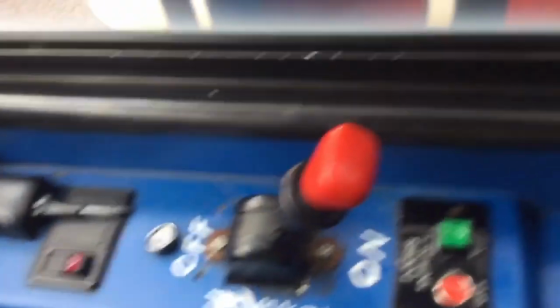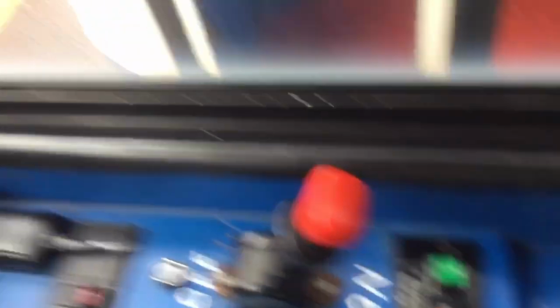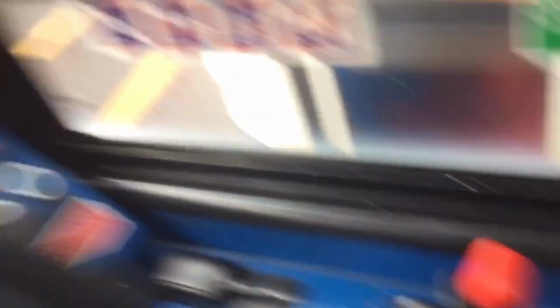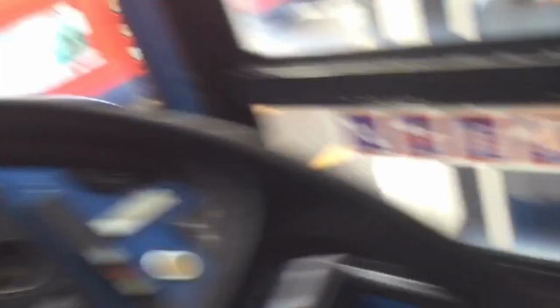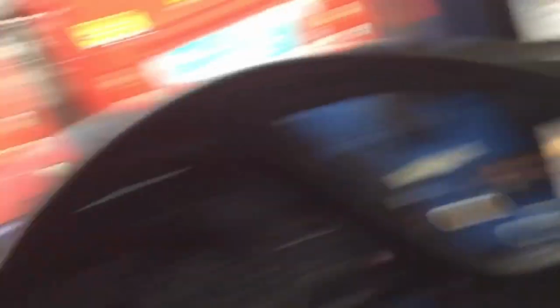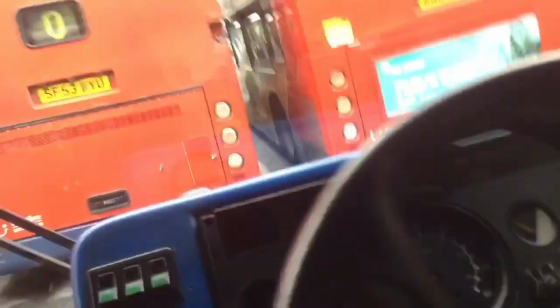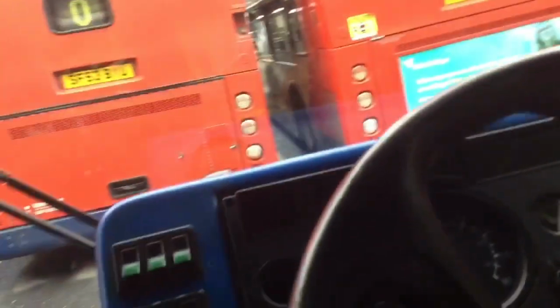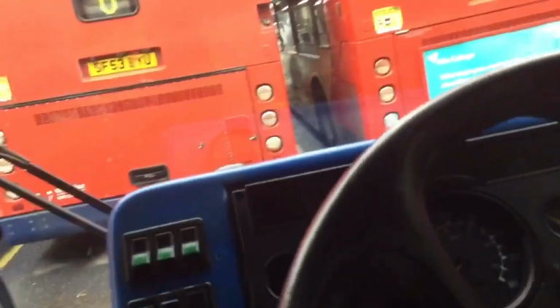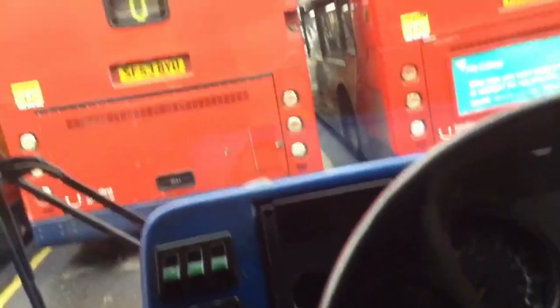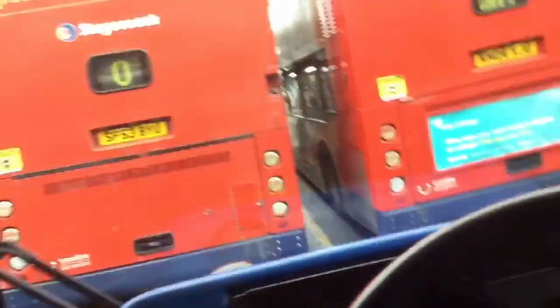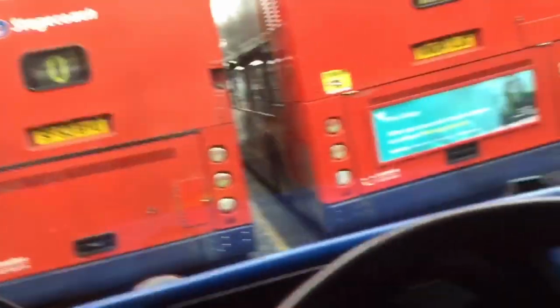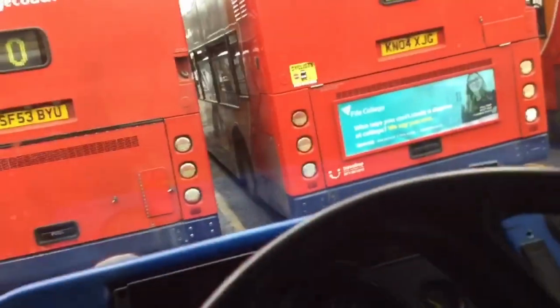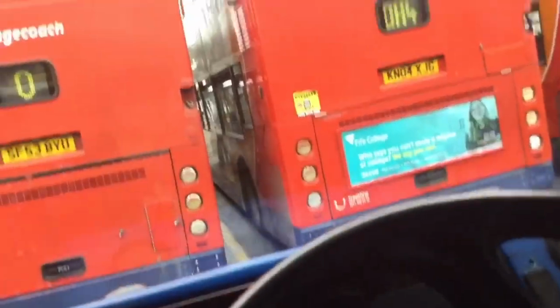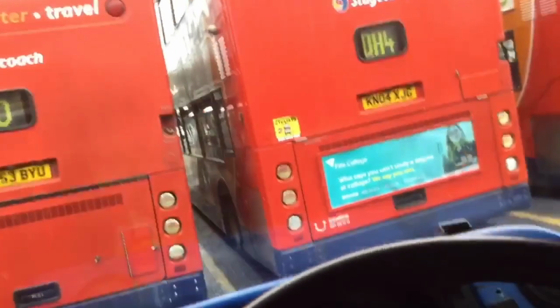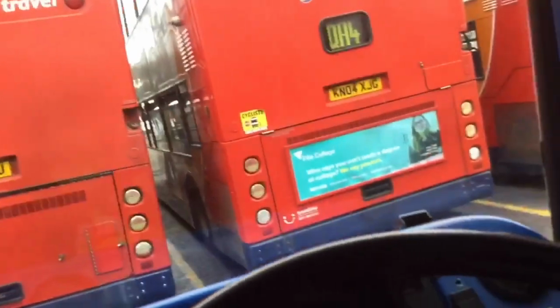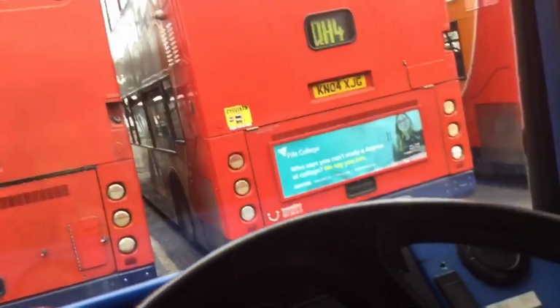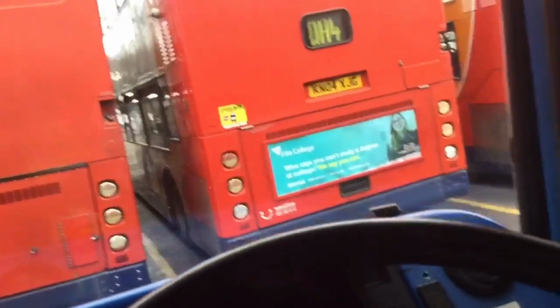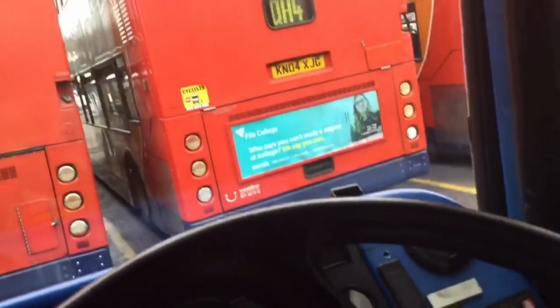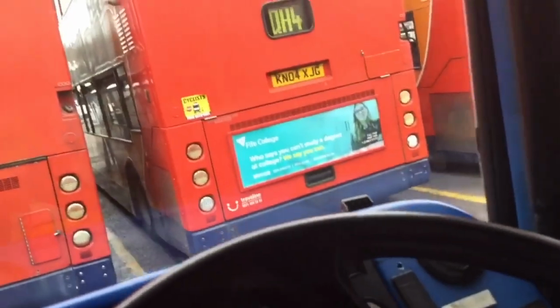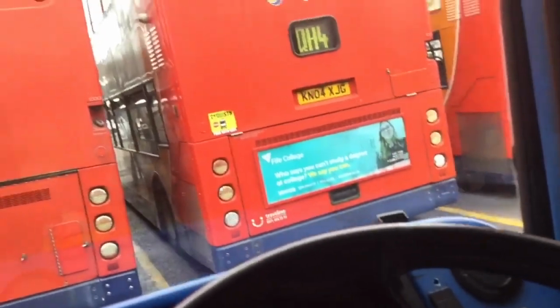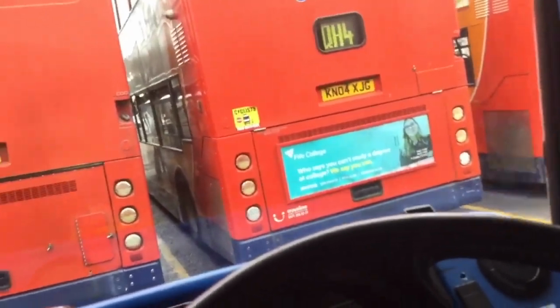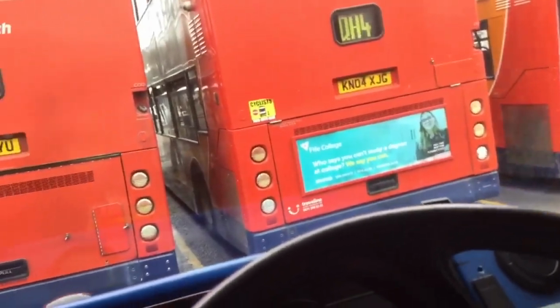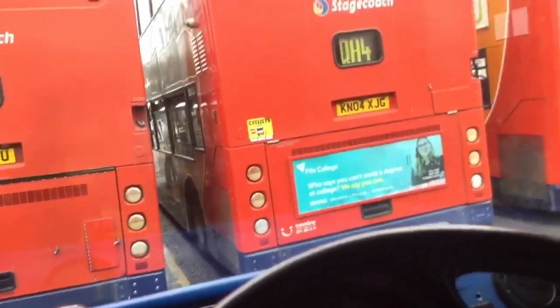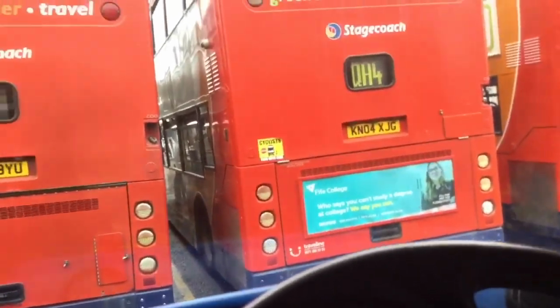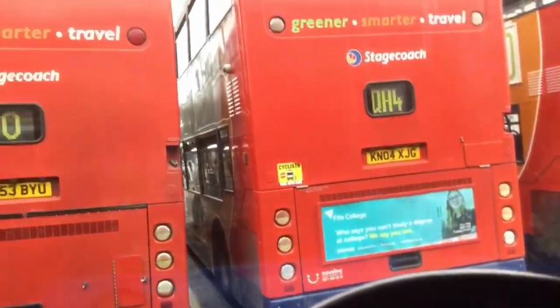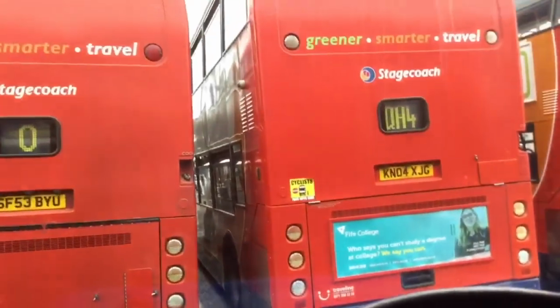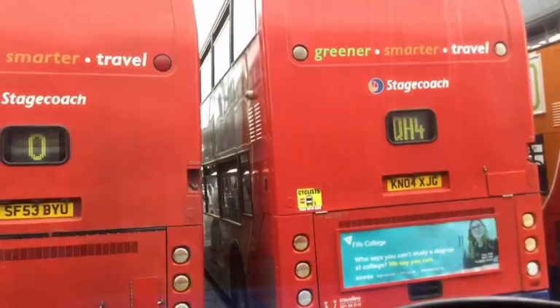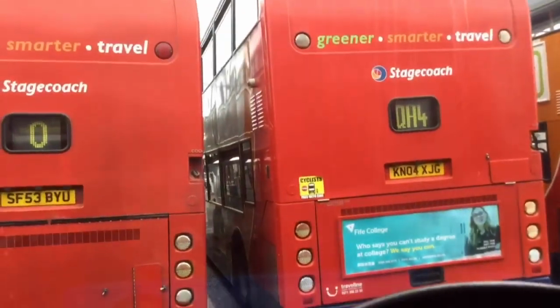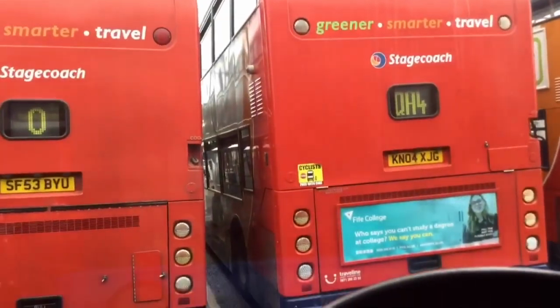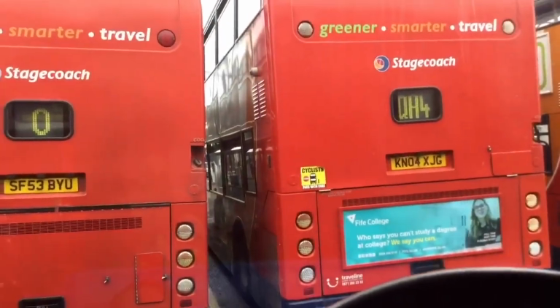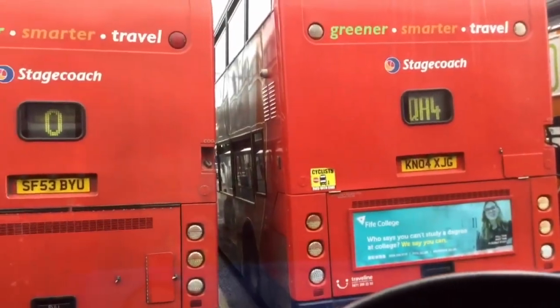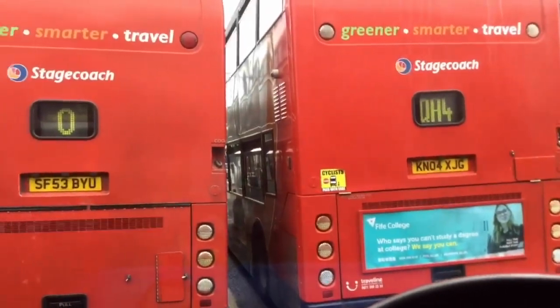The handbrake and doors are all normal. Overall, just a wonderful bus.